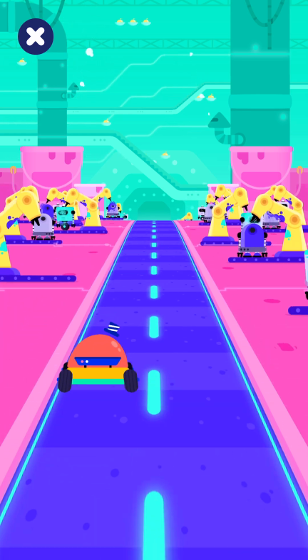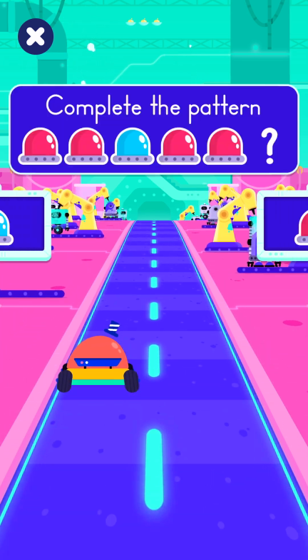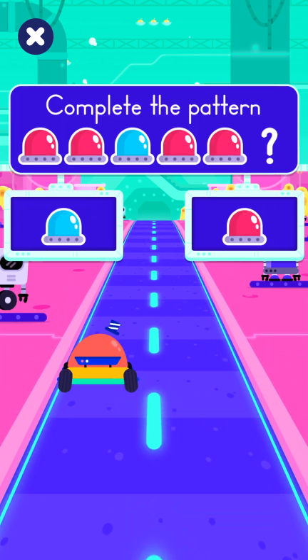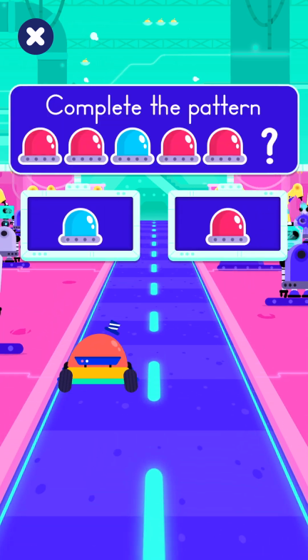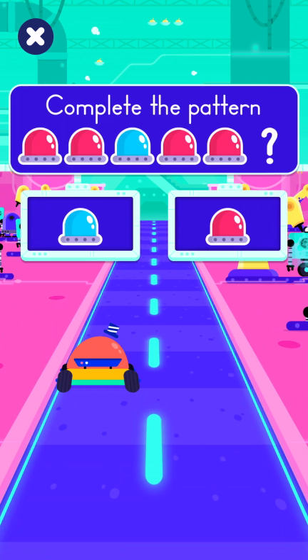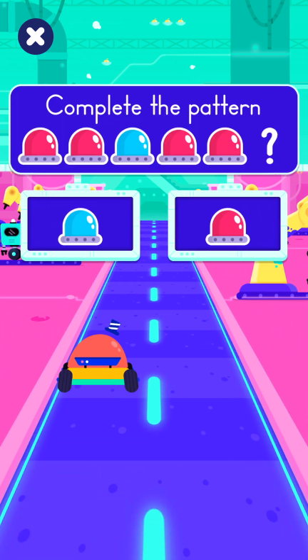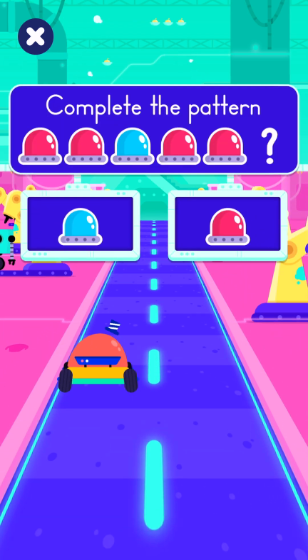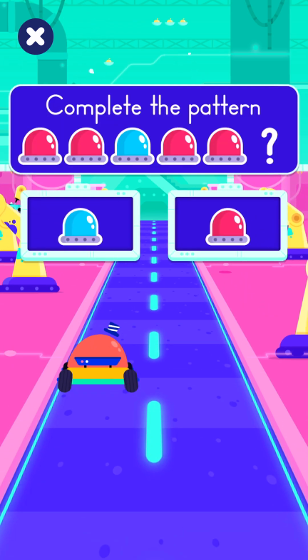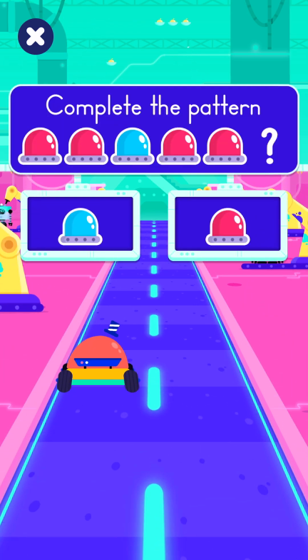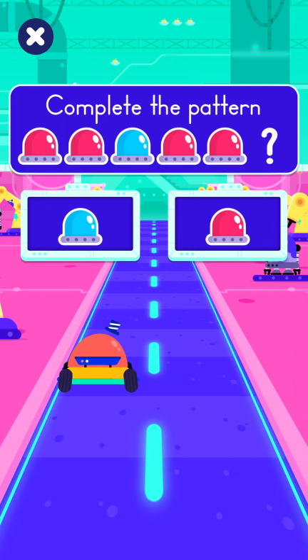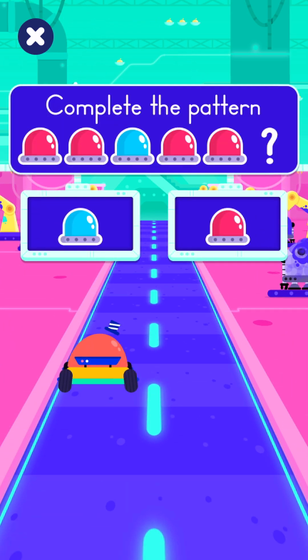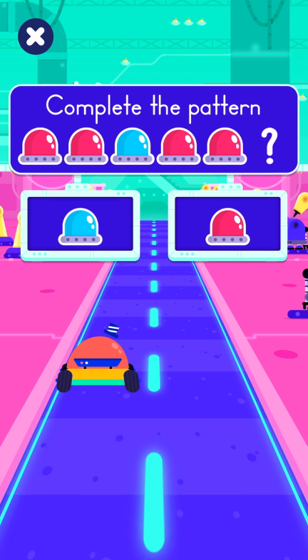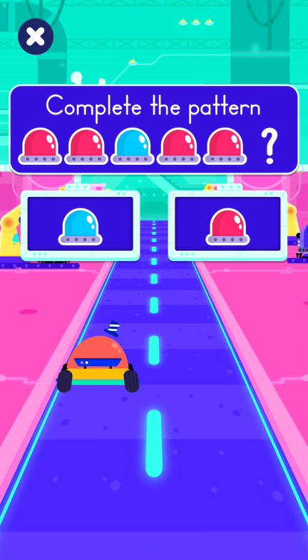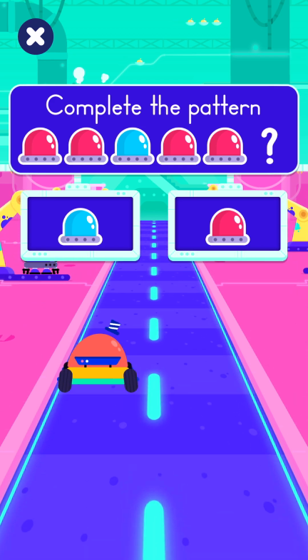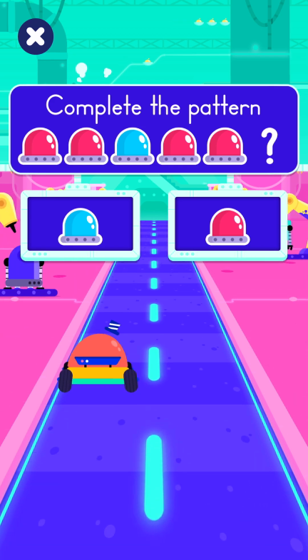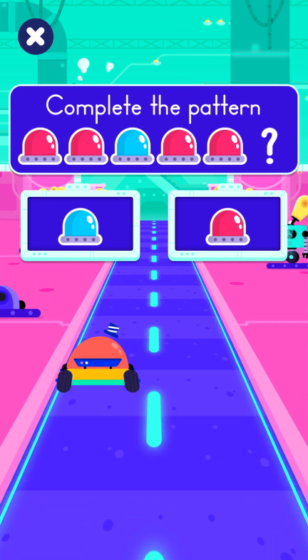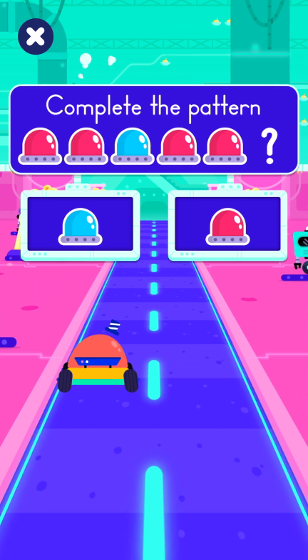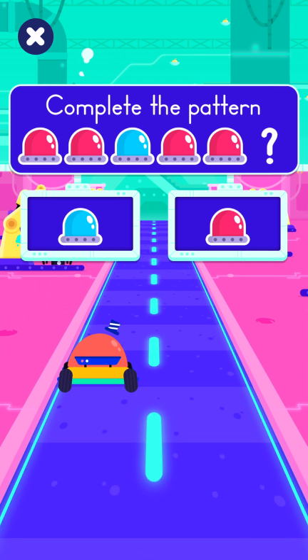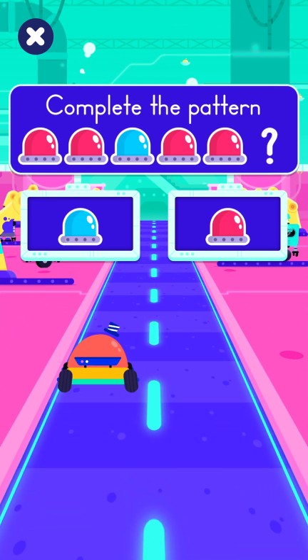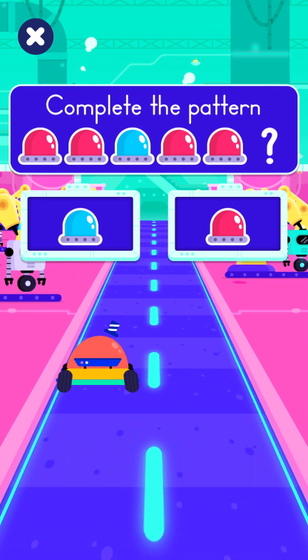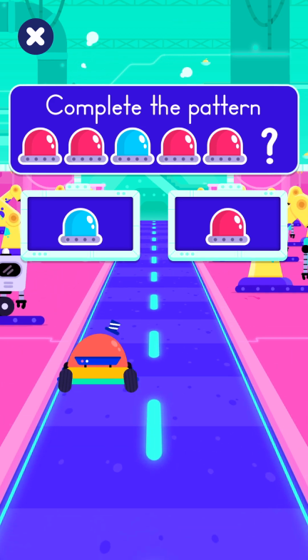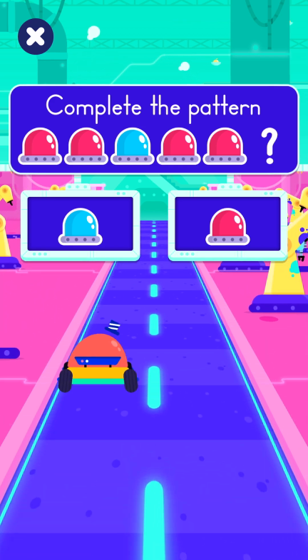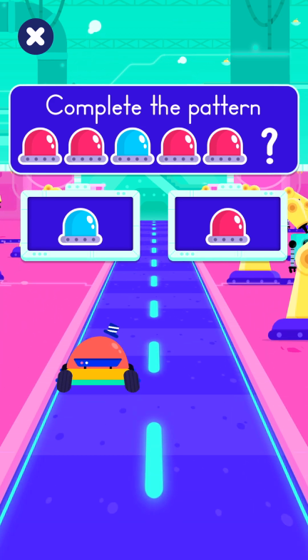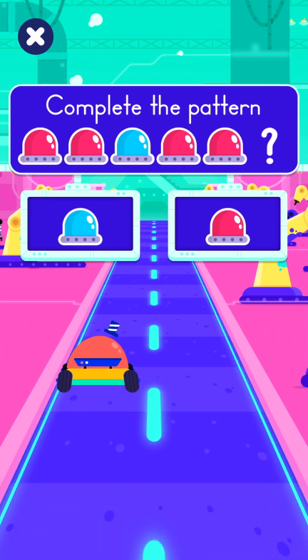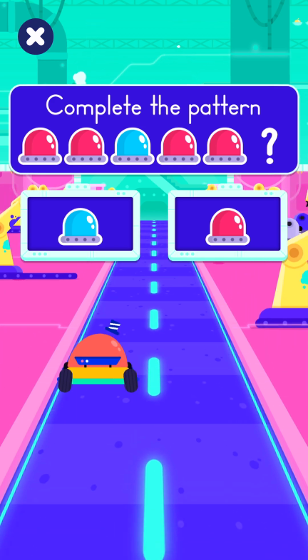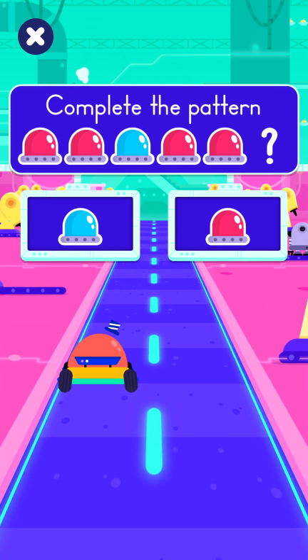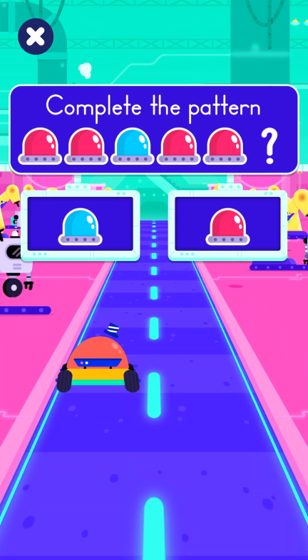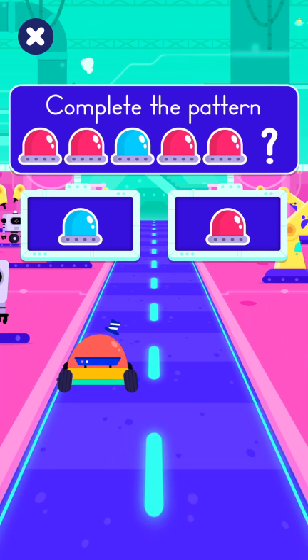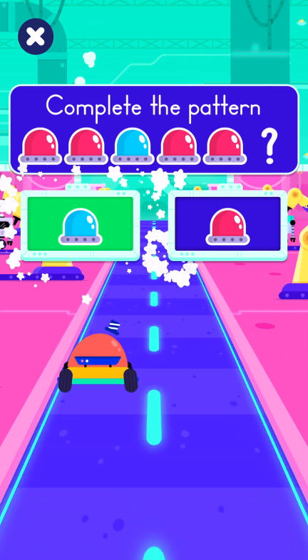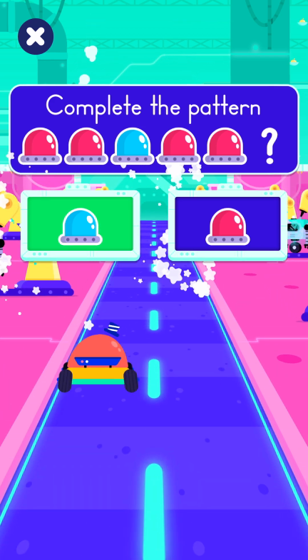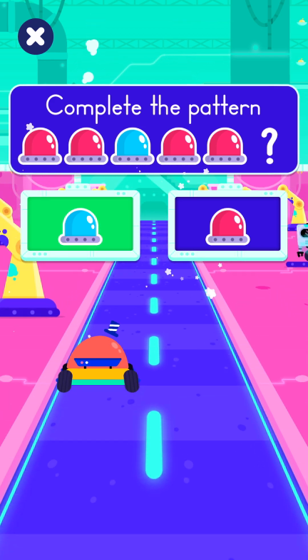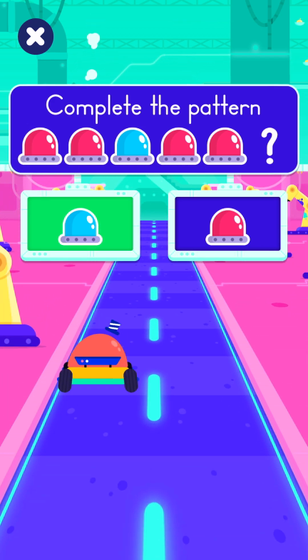Choose the correct light bulb to complete the pattern. Good job!